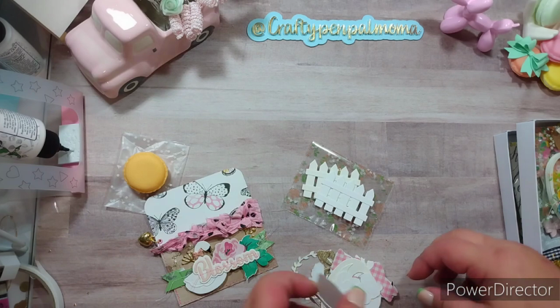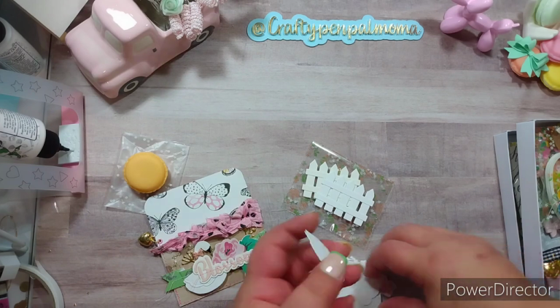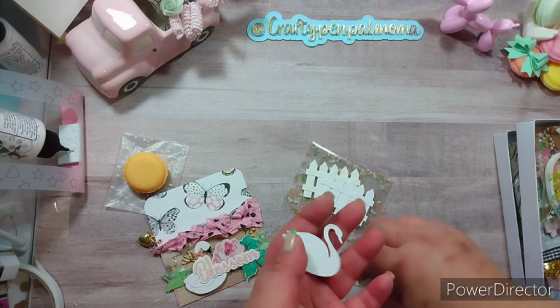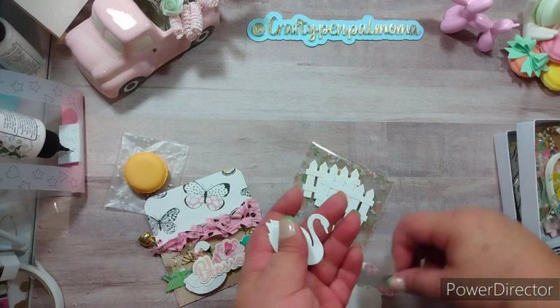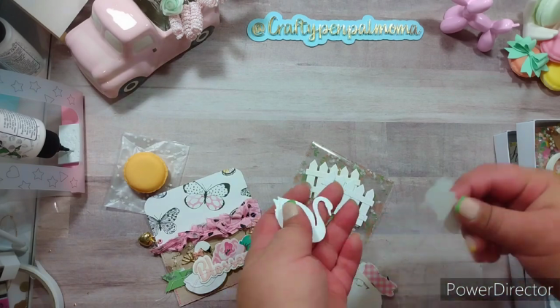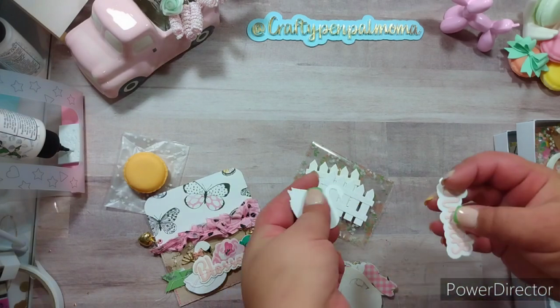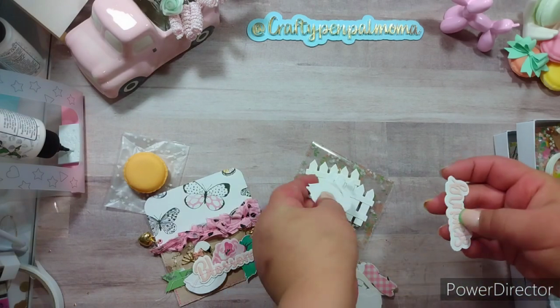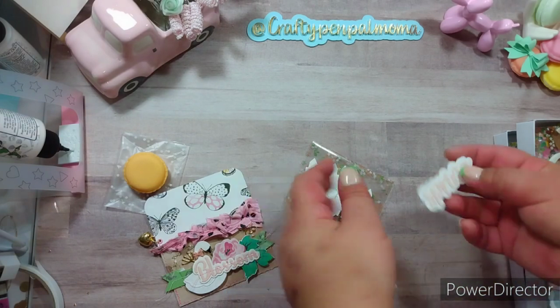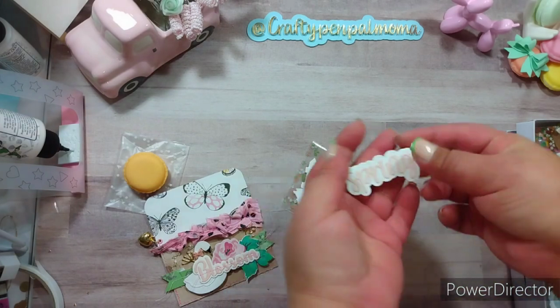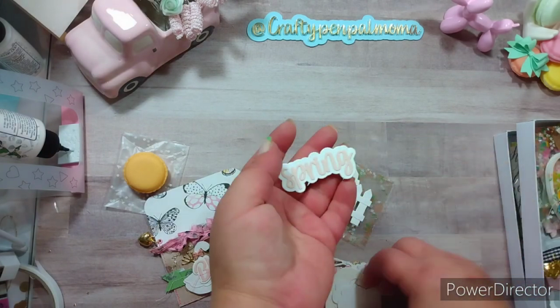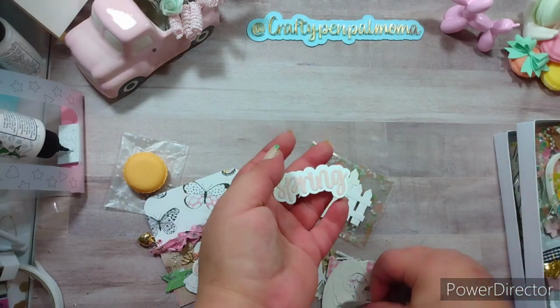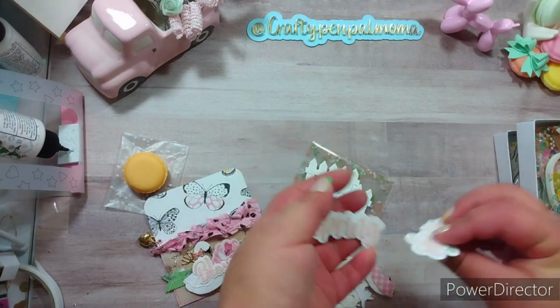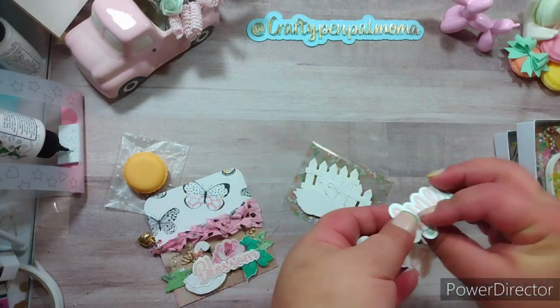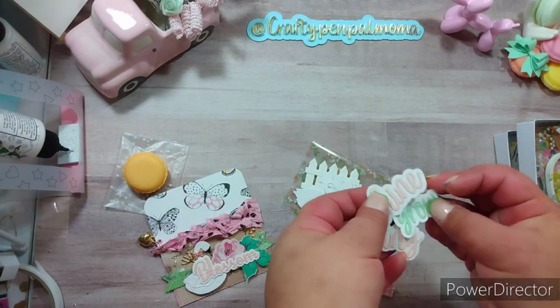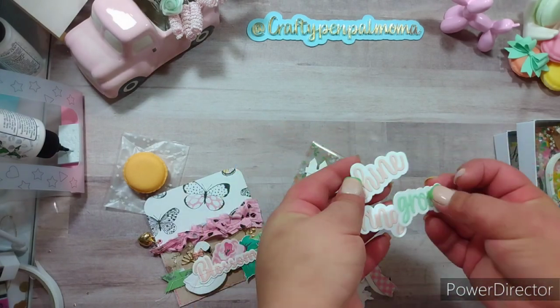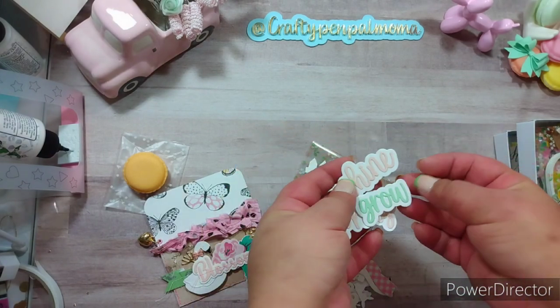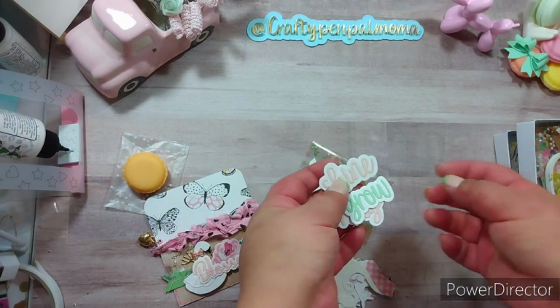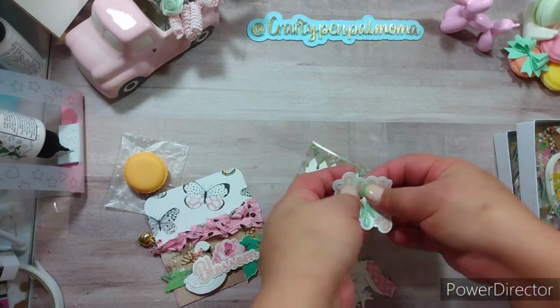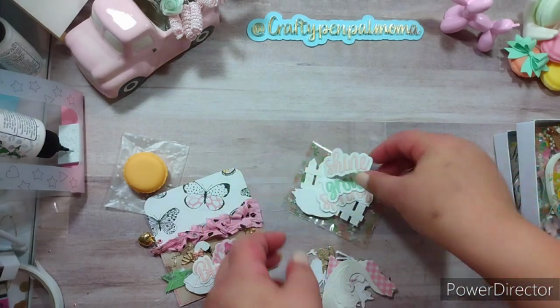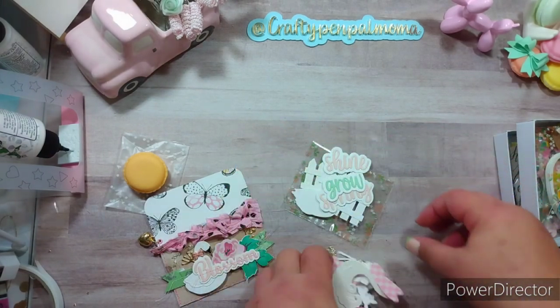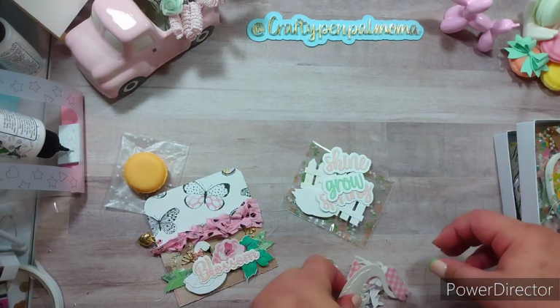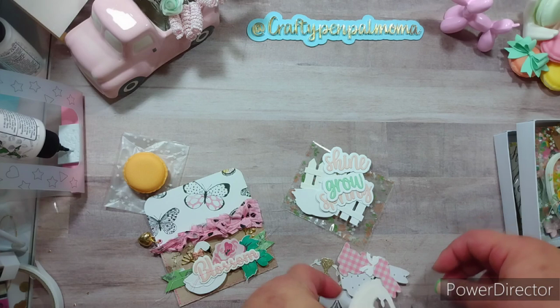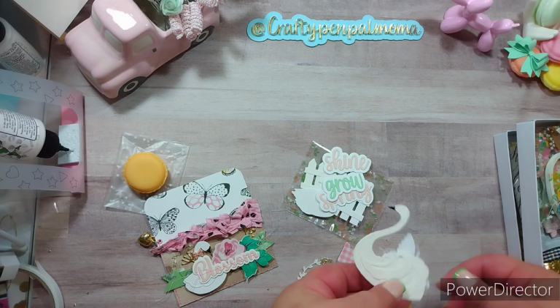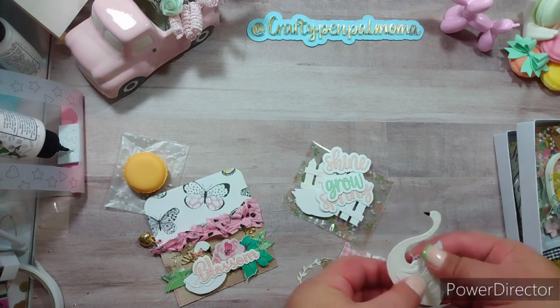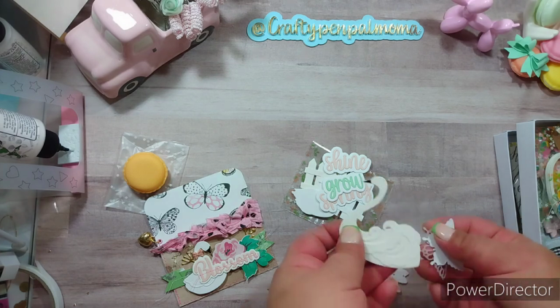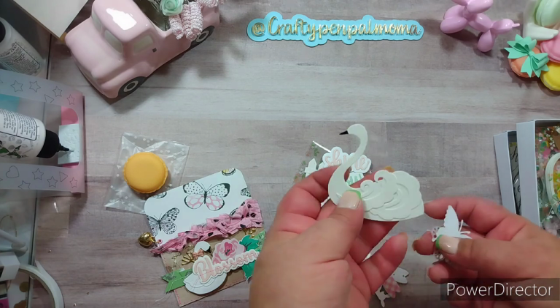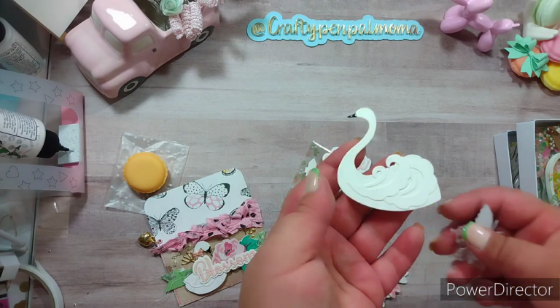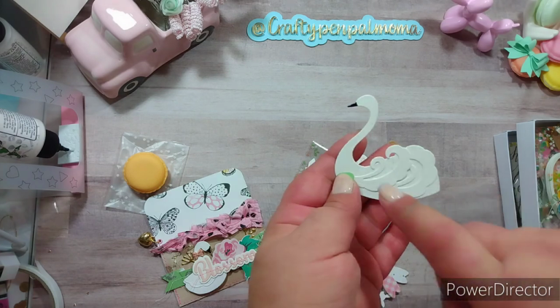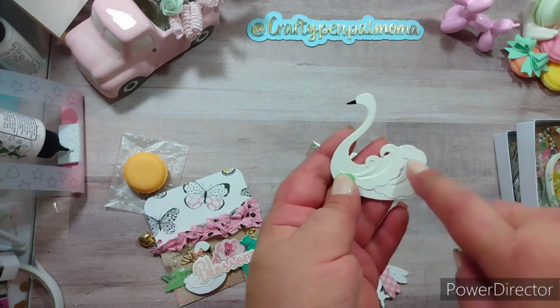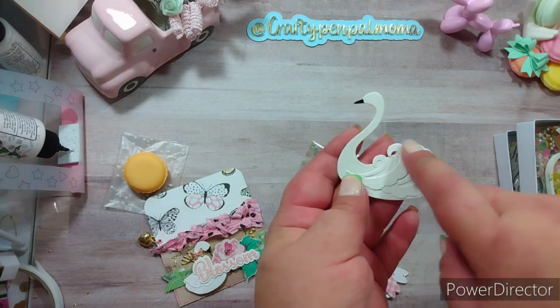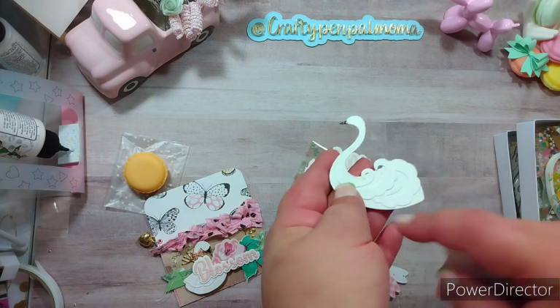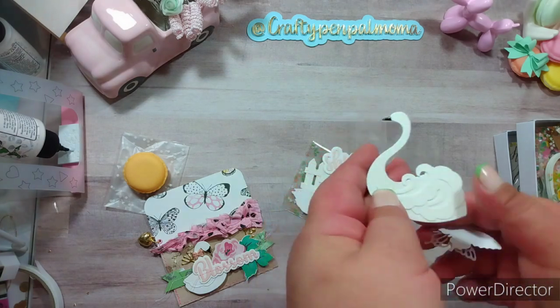So we're almost done. And then another one — a swan, the word 'spring,' 'shine,' and 'grow.' Oh, that's a pretty swan too — look at that. Beautiful.